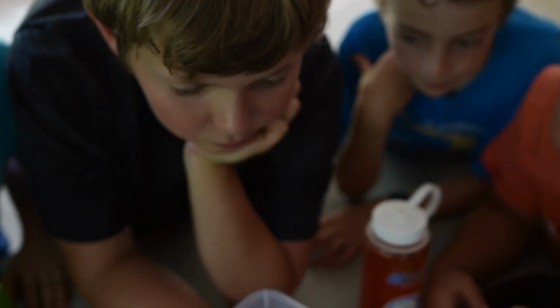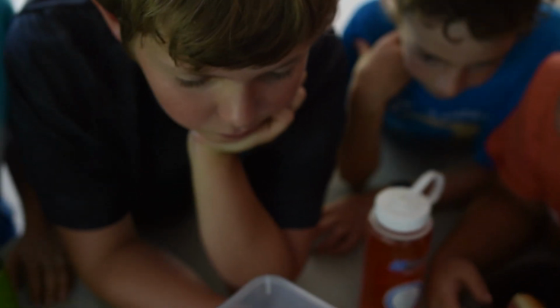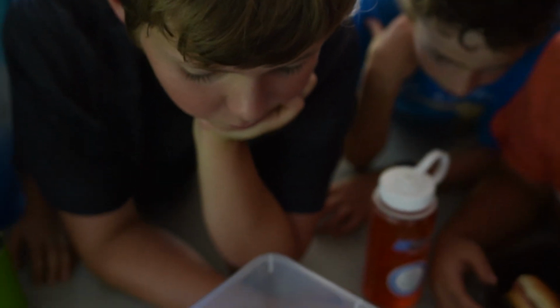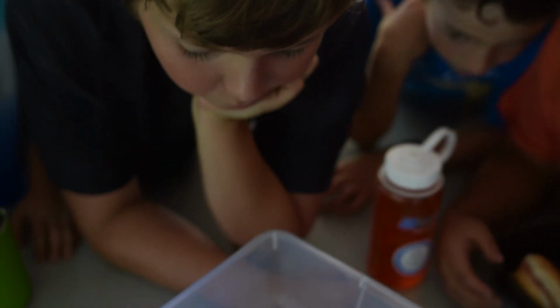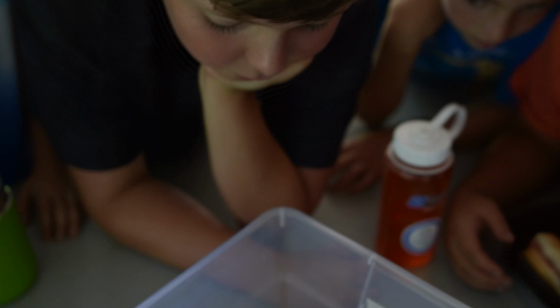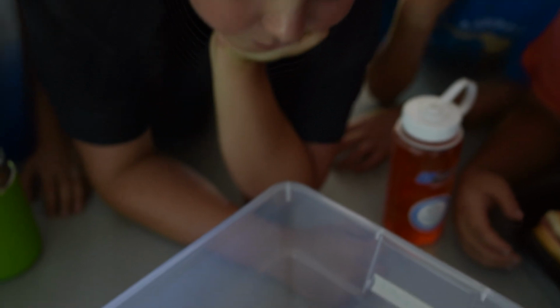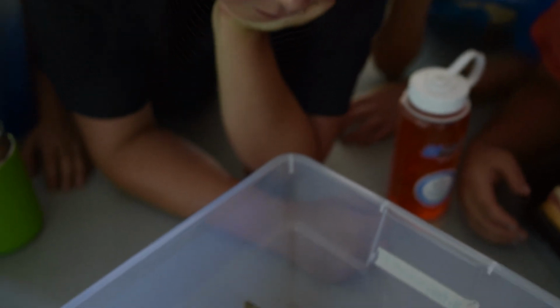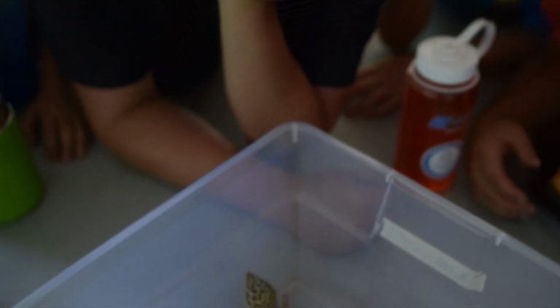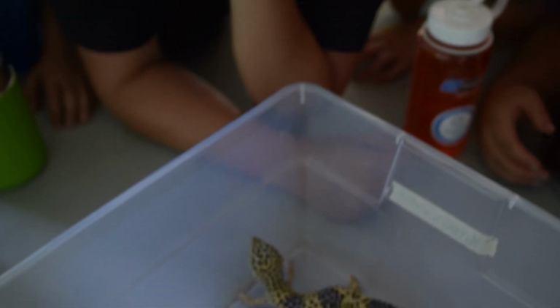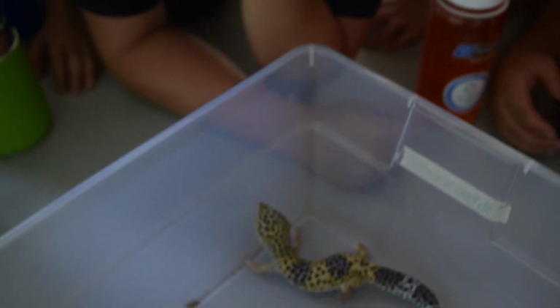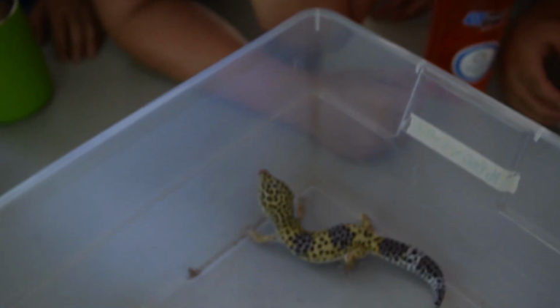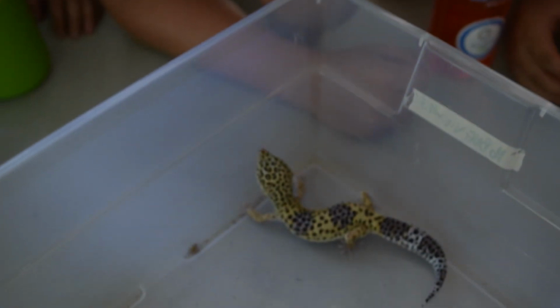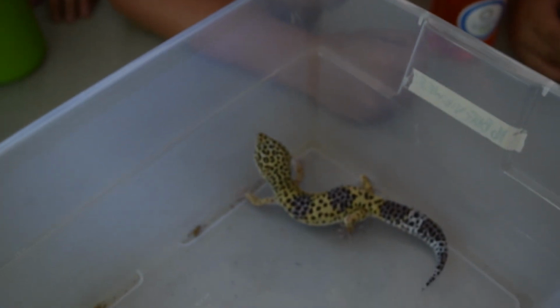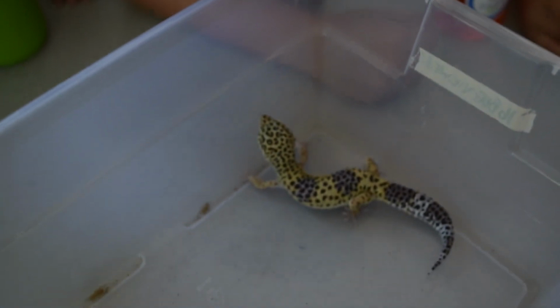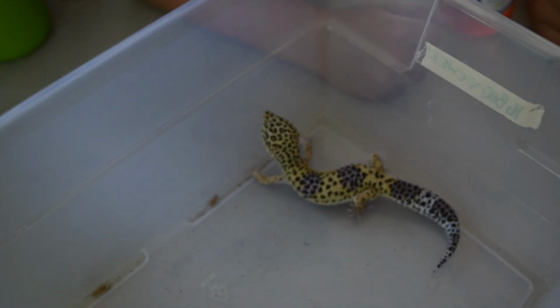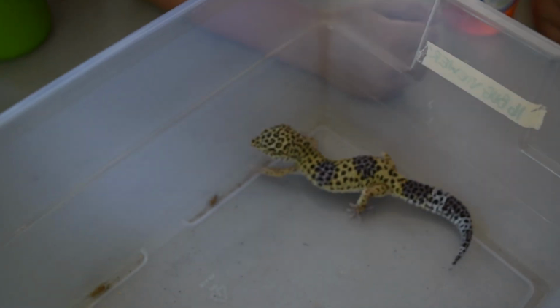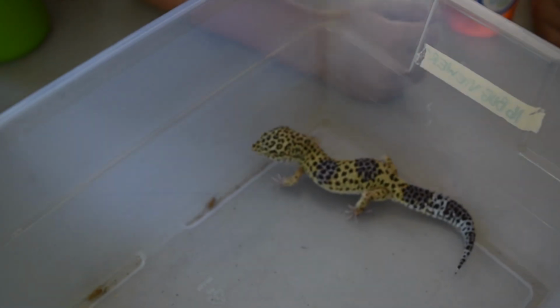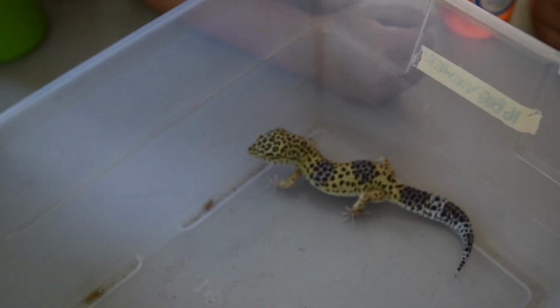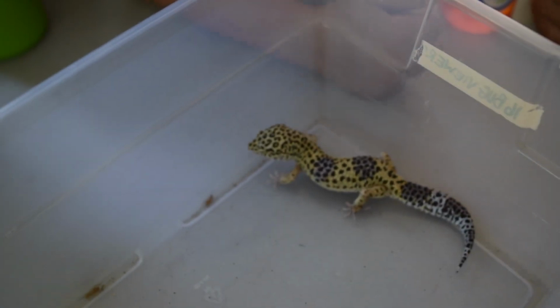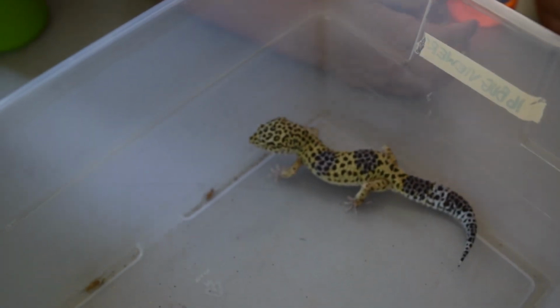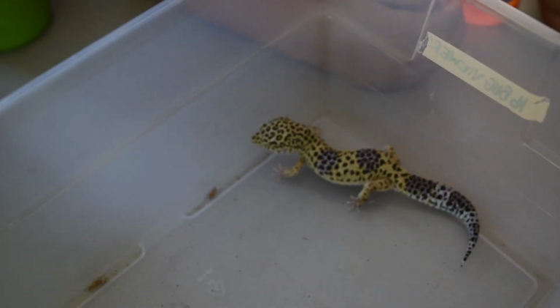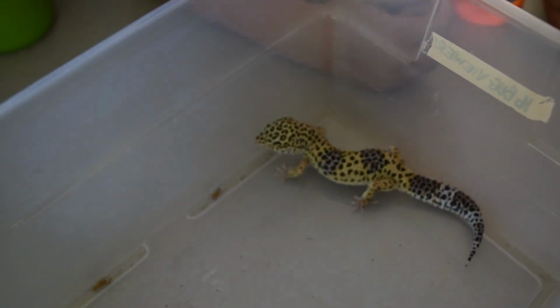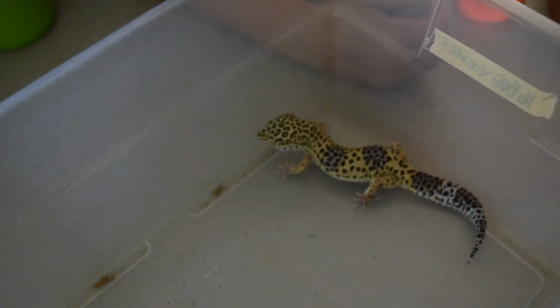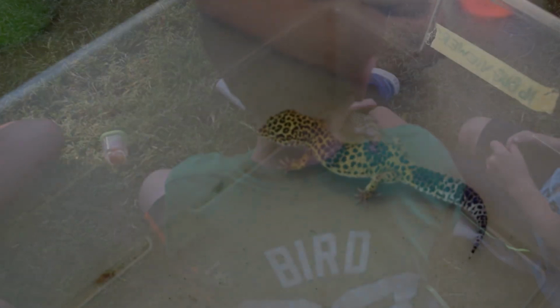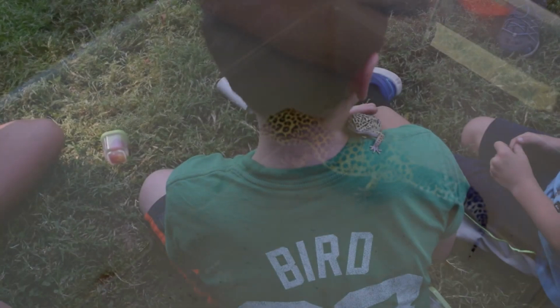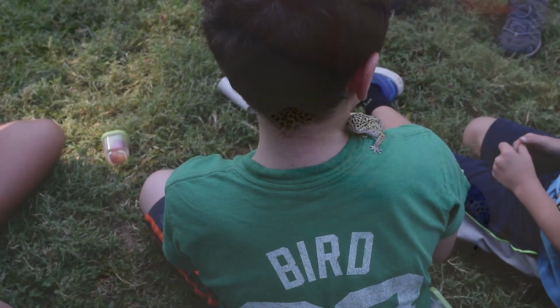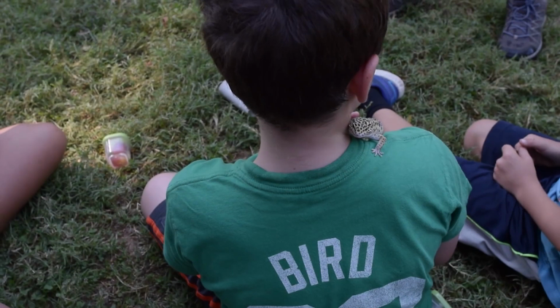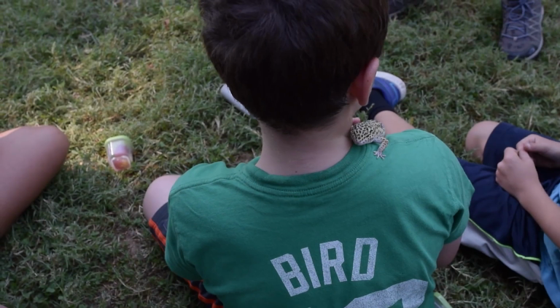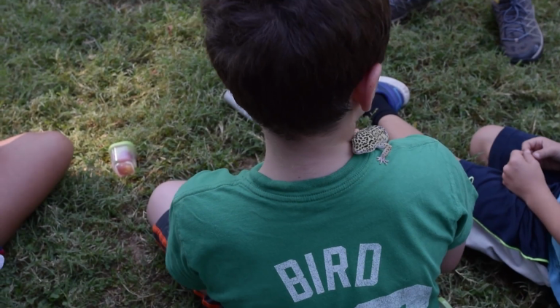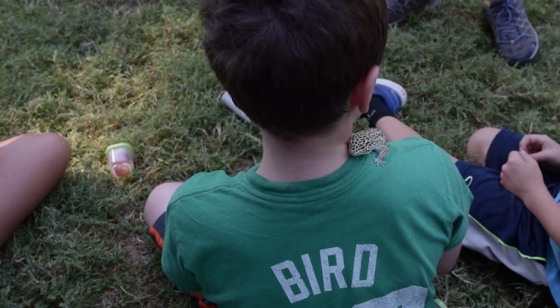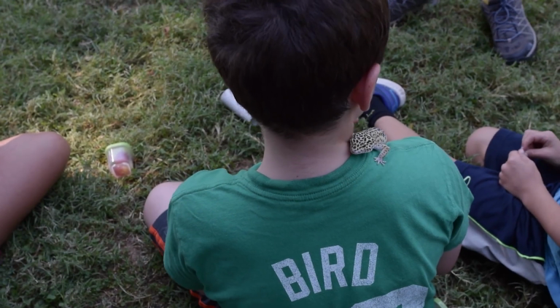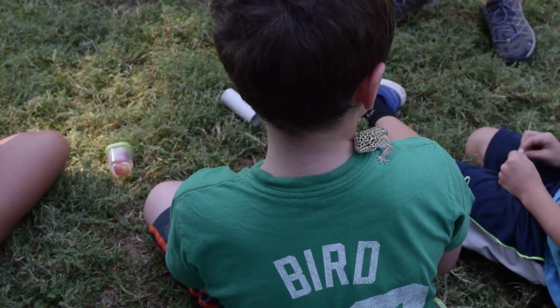I have a lizard. His name is Lizzy. It's a girl. They're very cute.